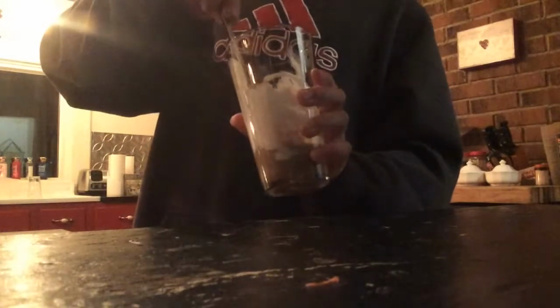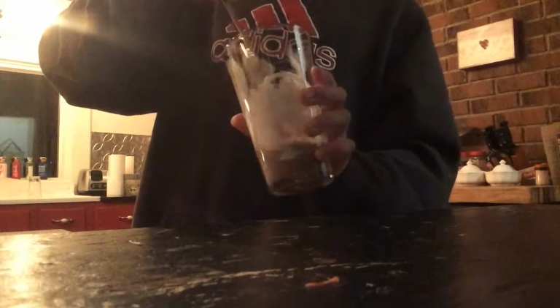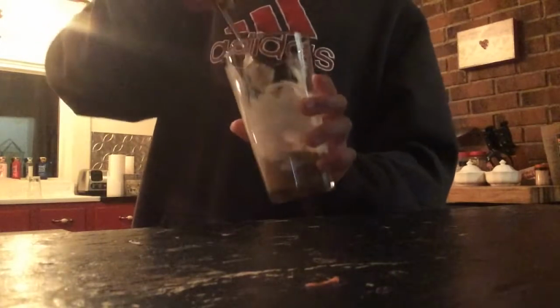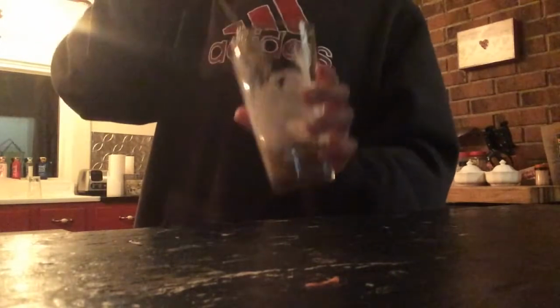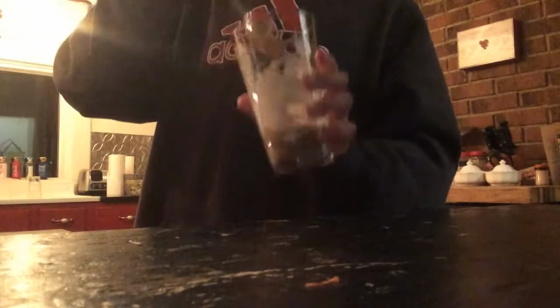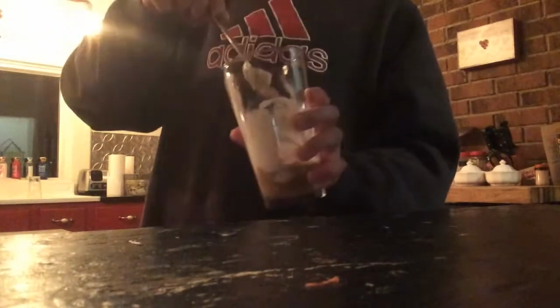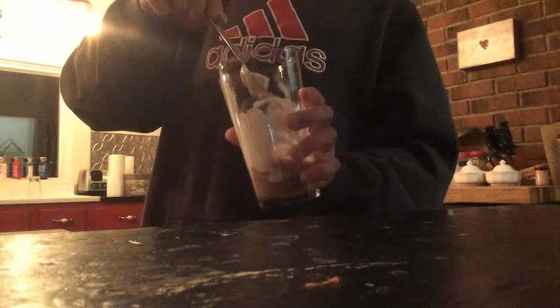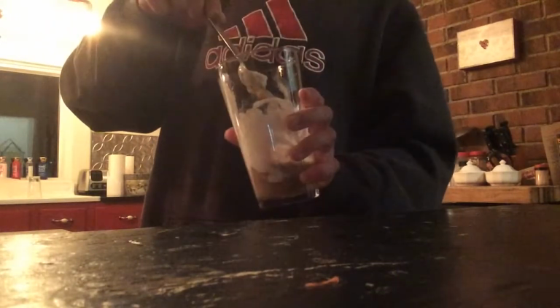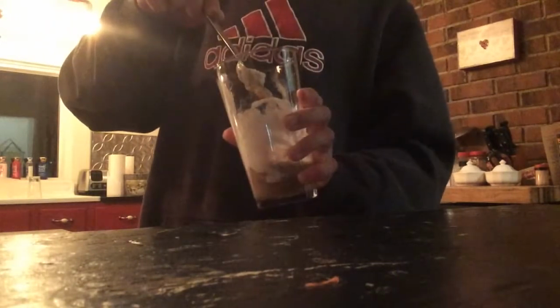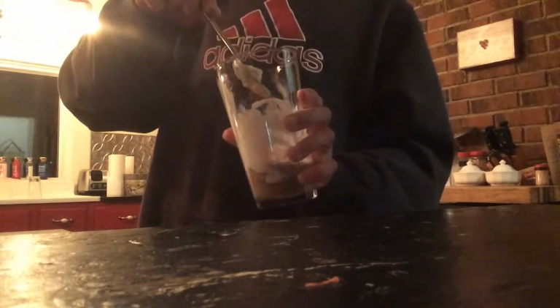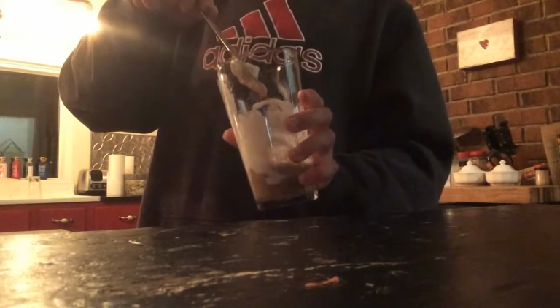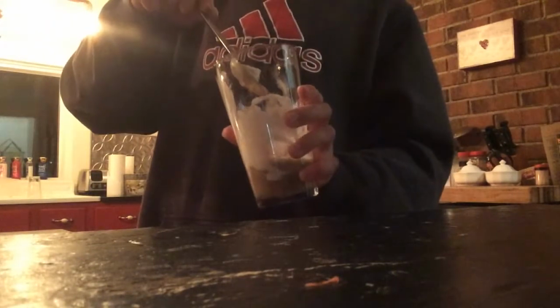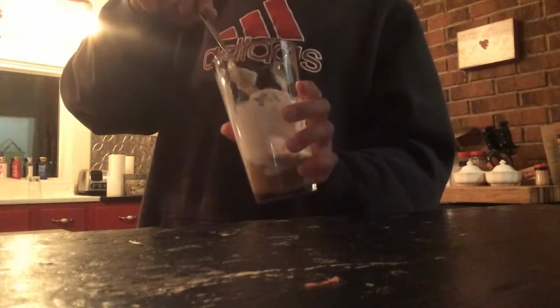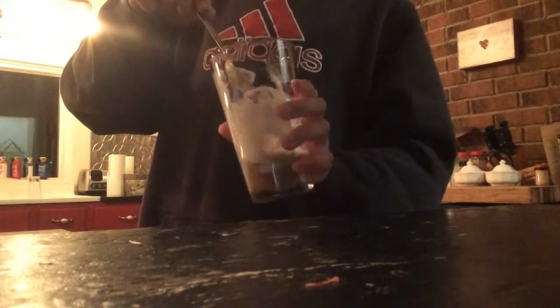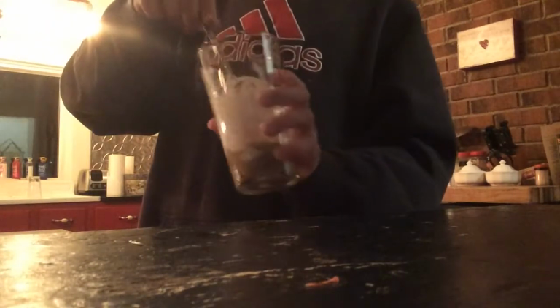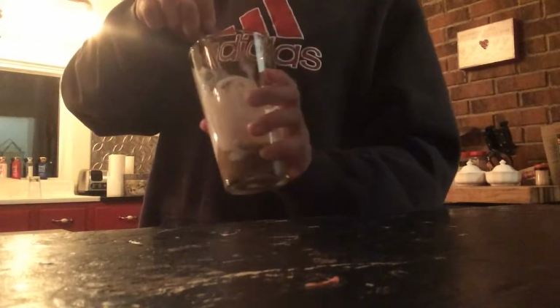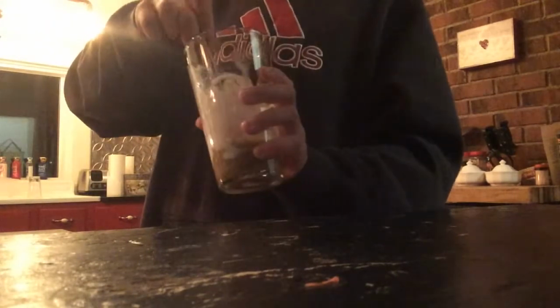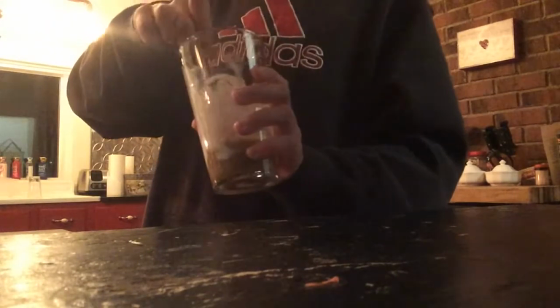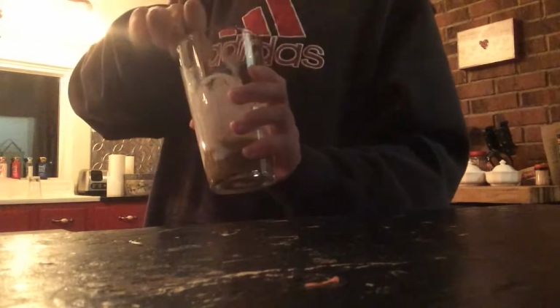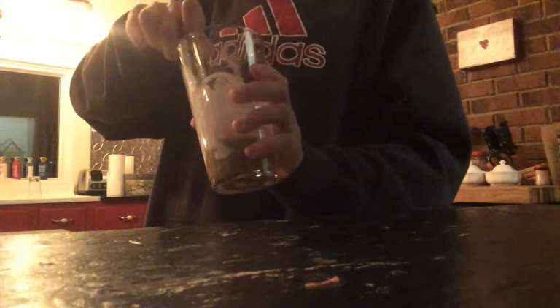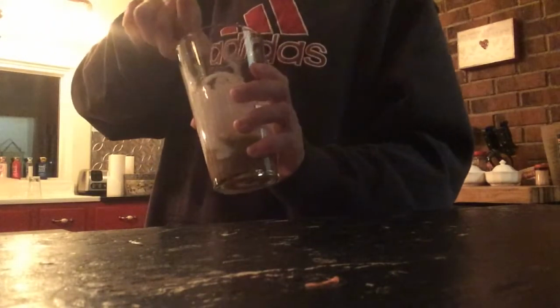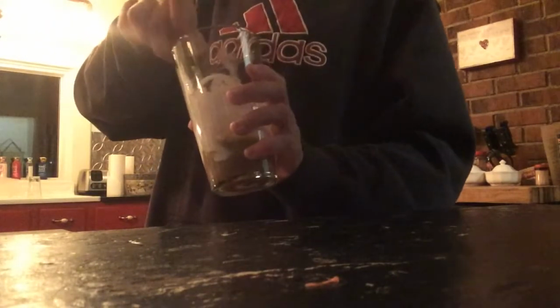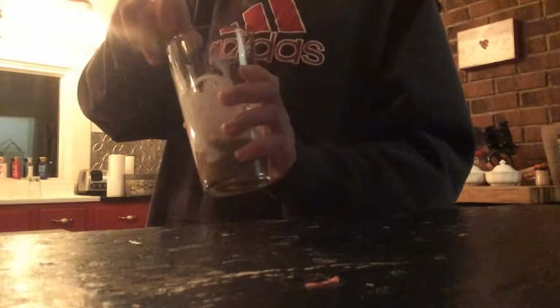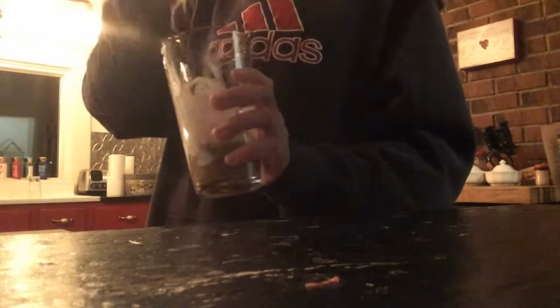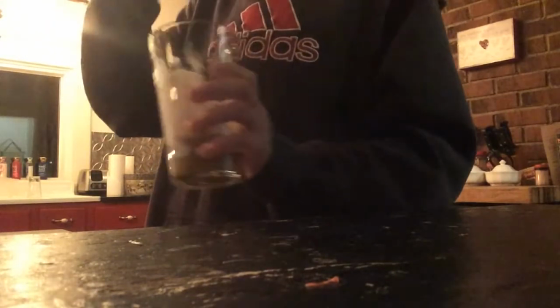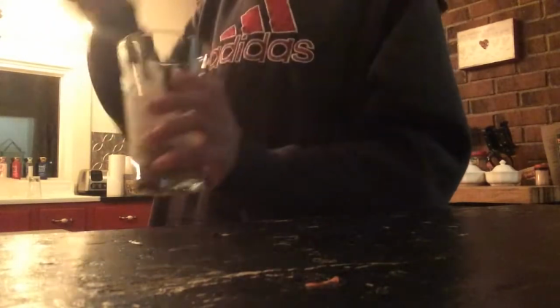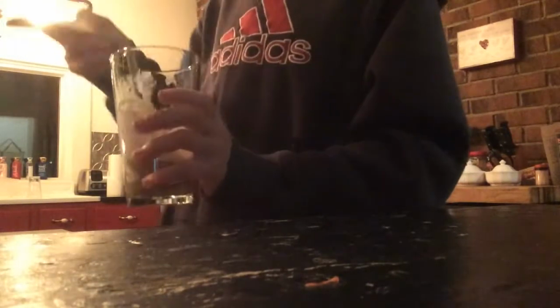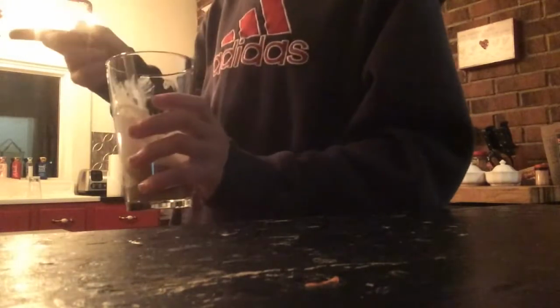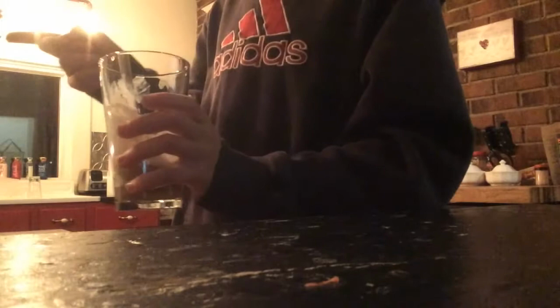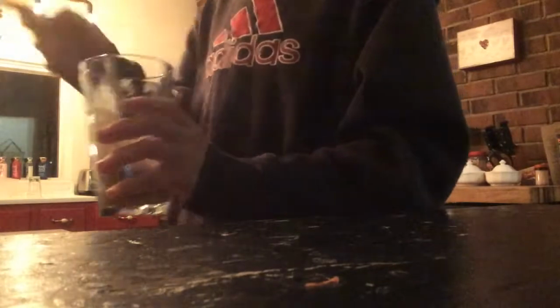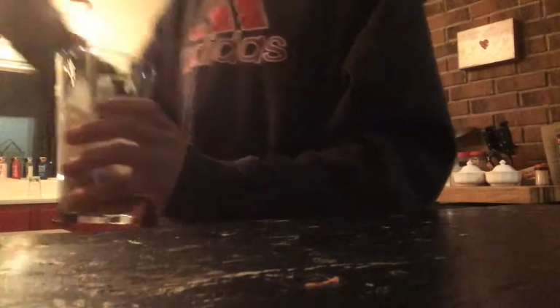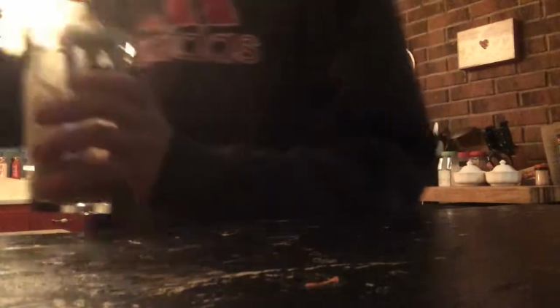Now you're going to stick it in the freezer for a while. Okay, so let me go stick it in the freezer.